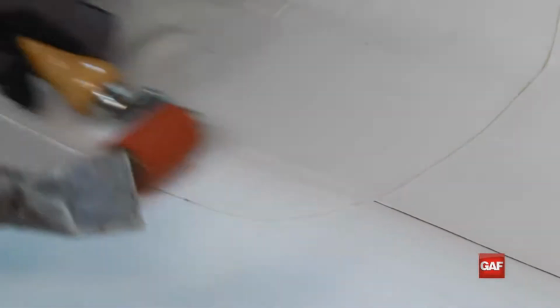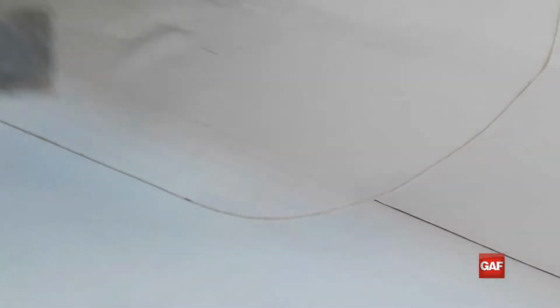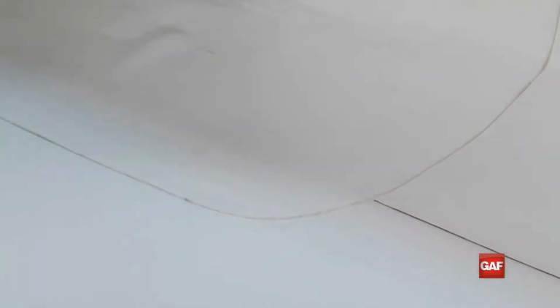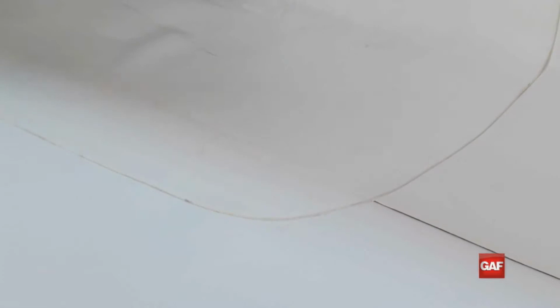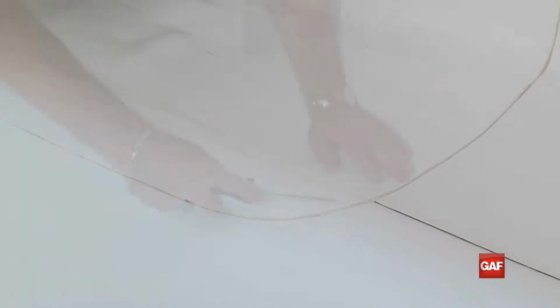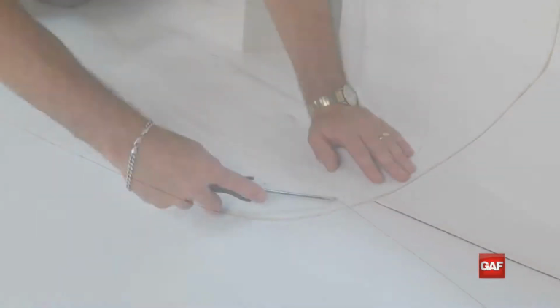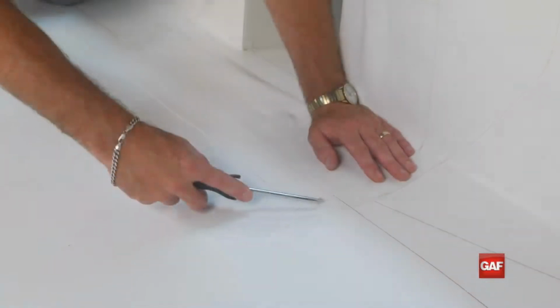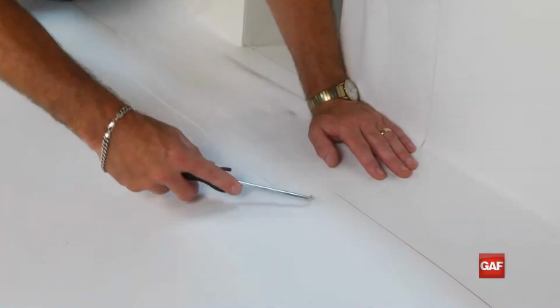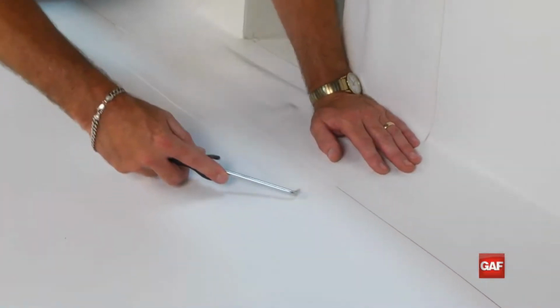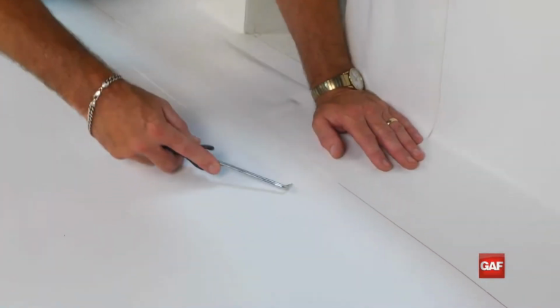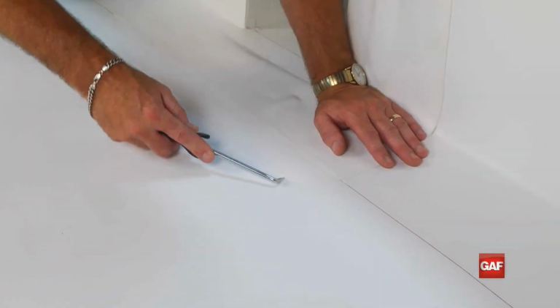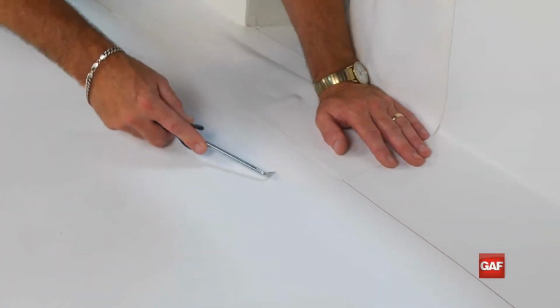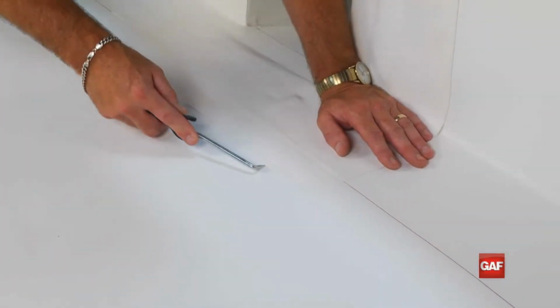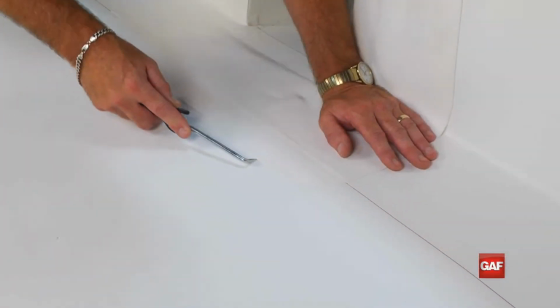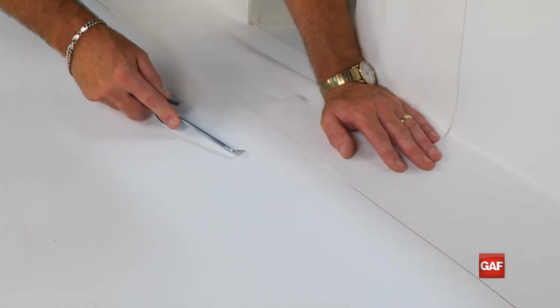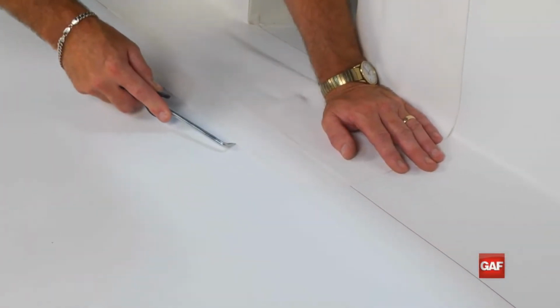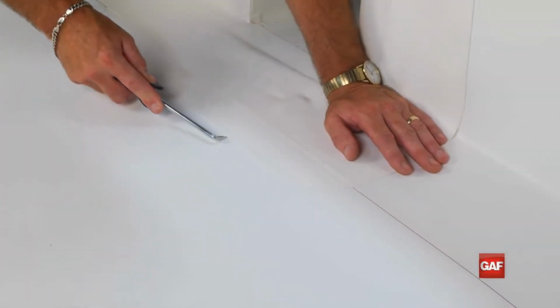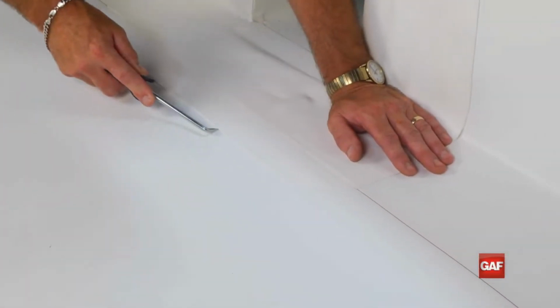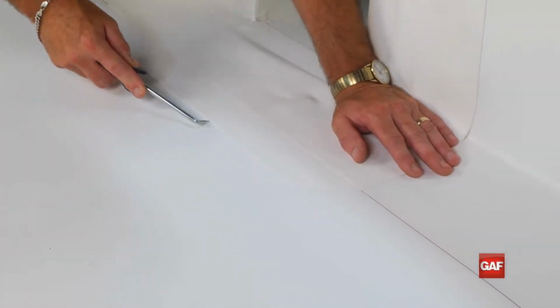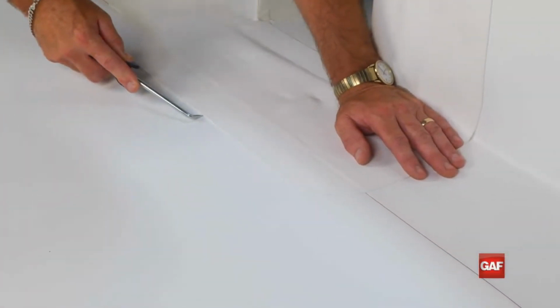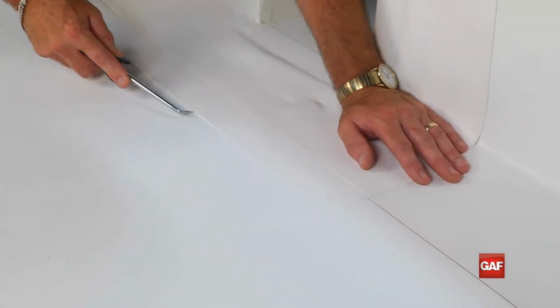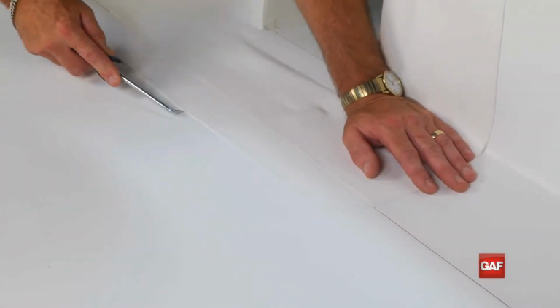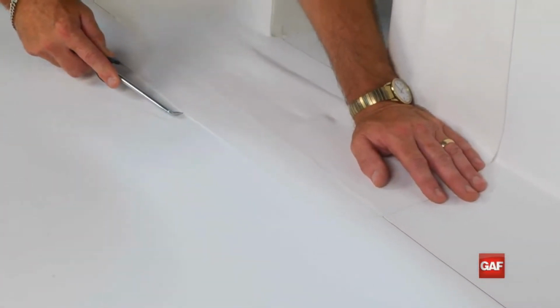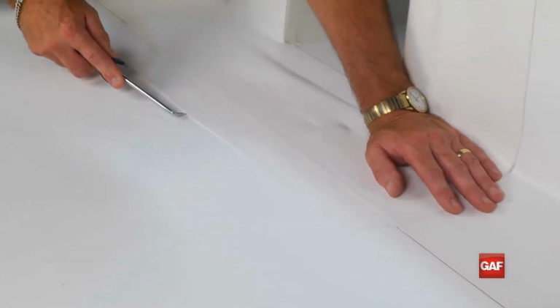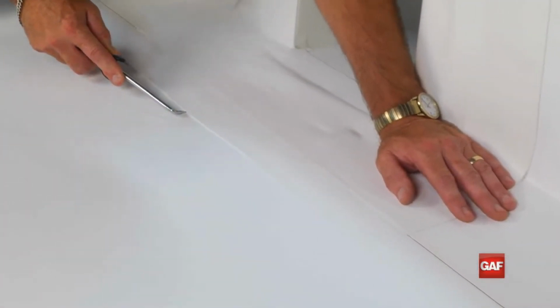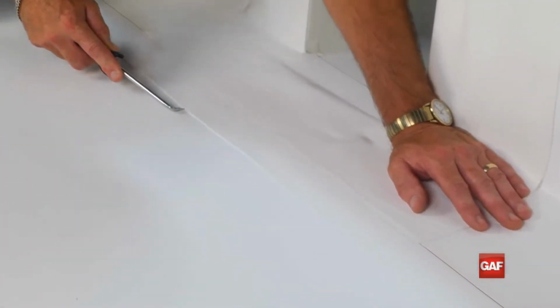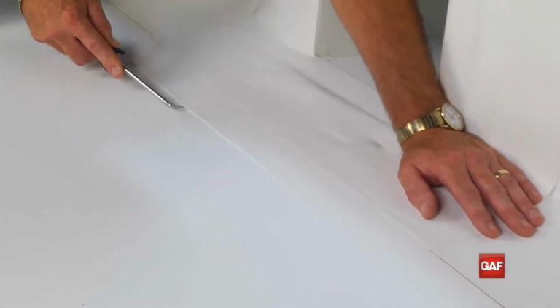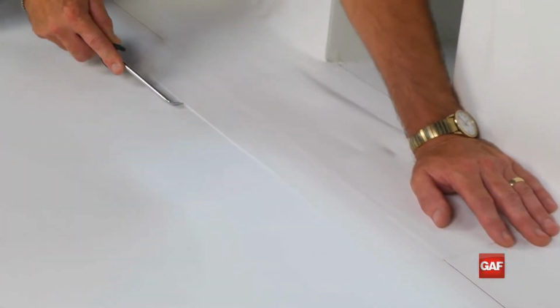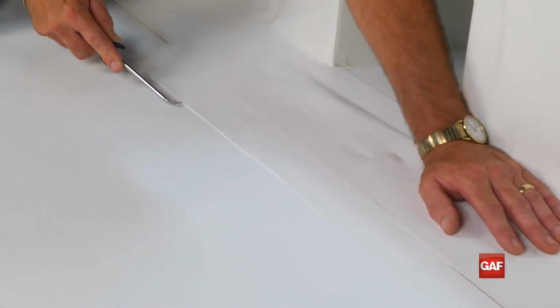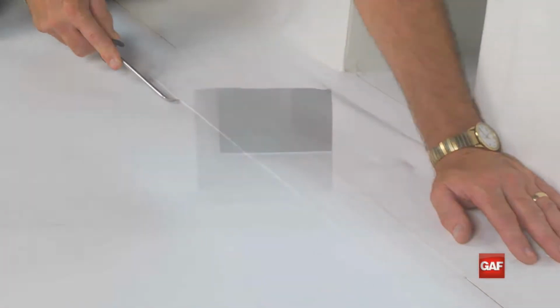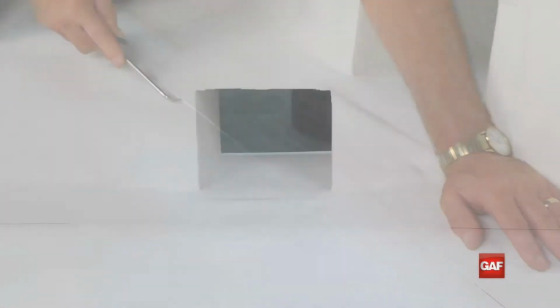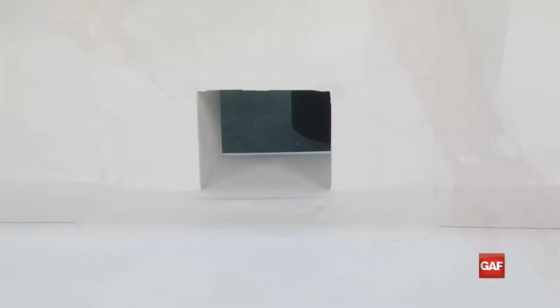Once completed, probe all of the welded seams to ensure your welds are free of any voids.